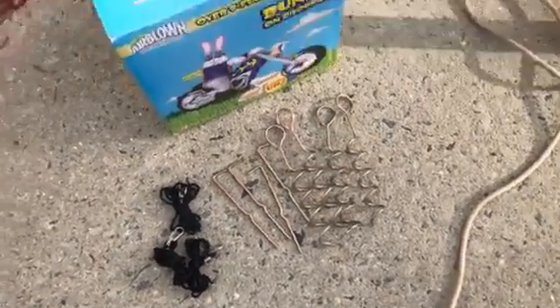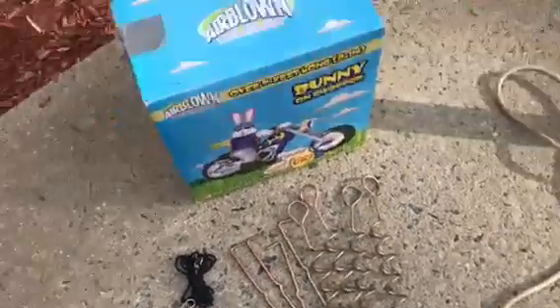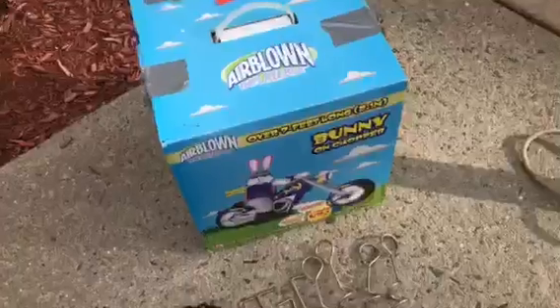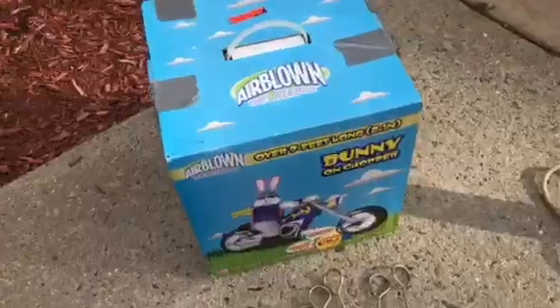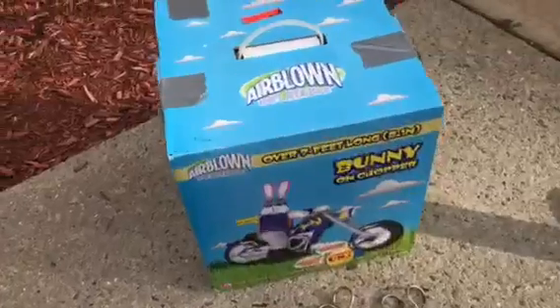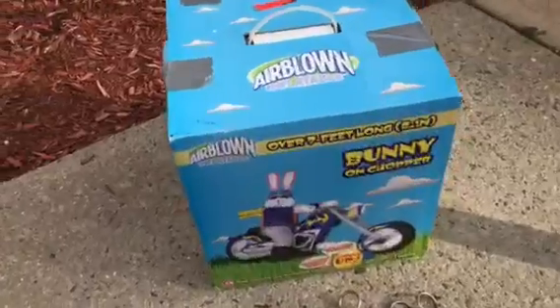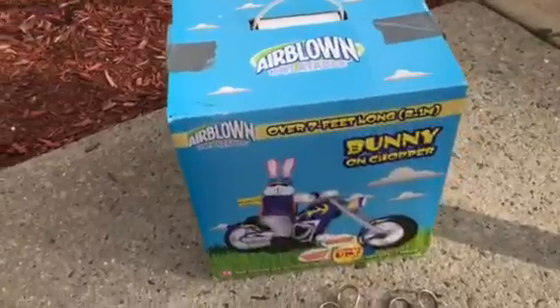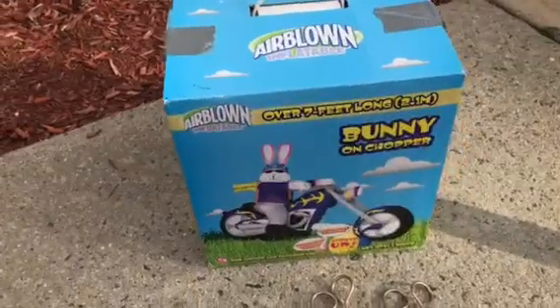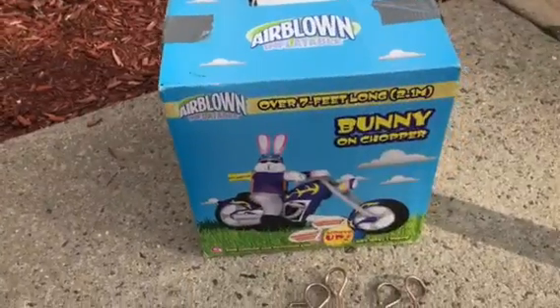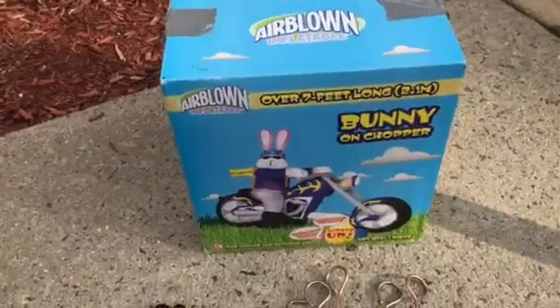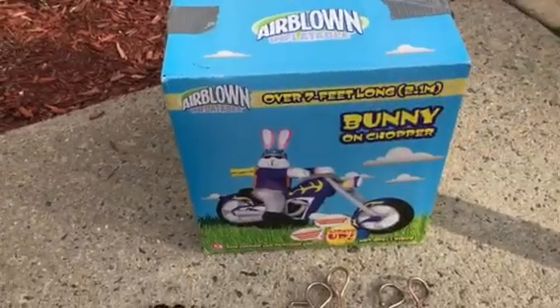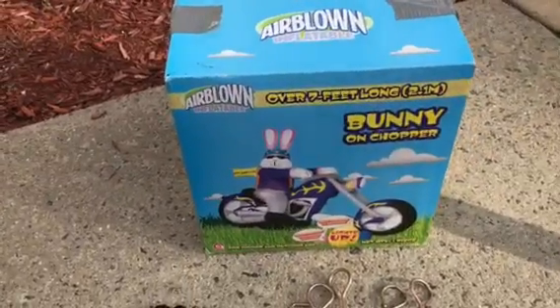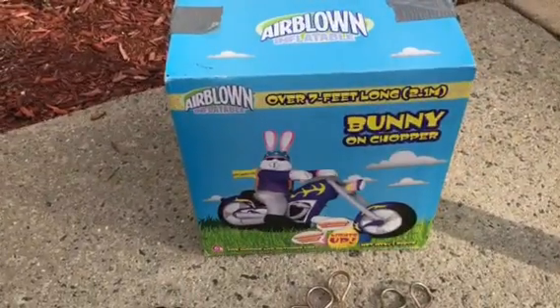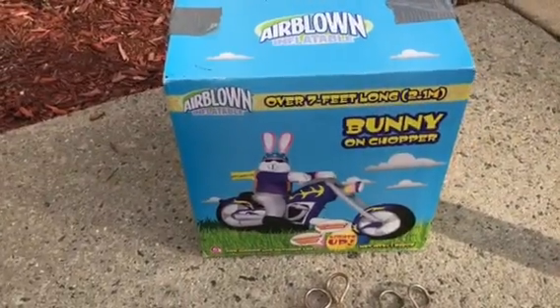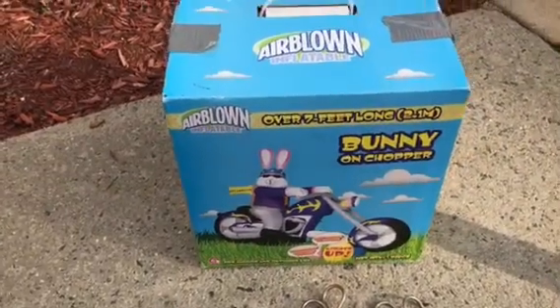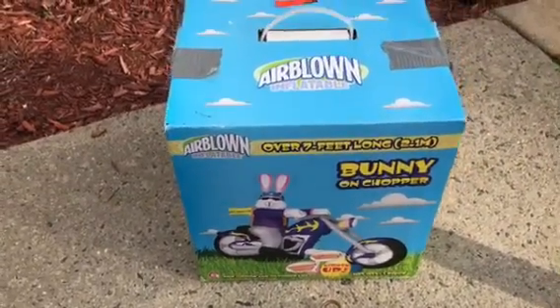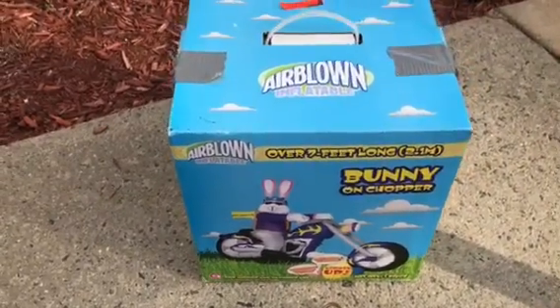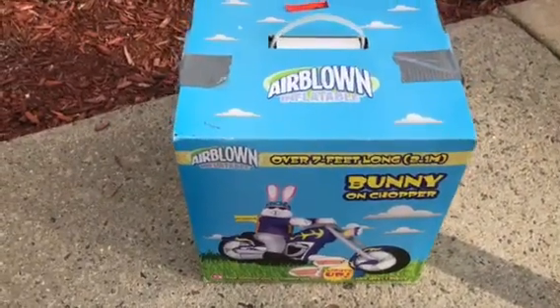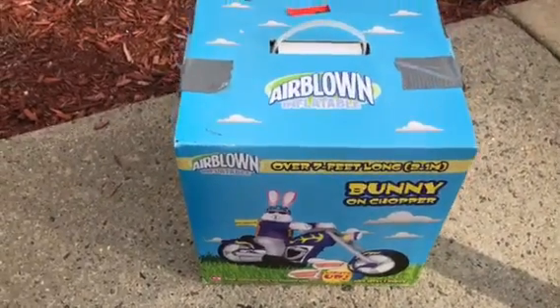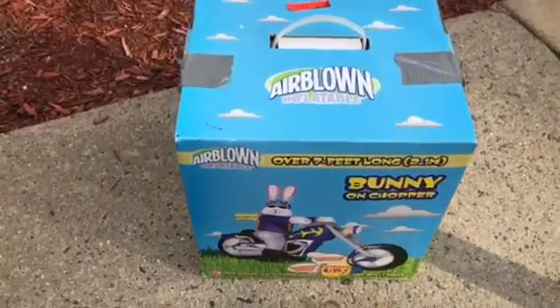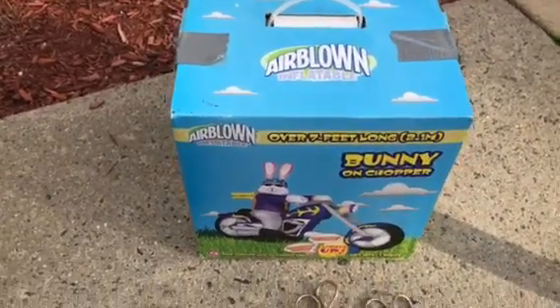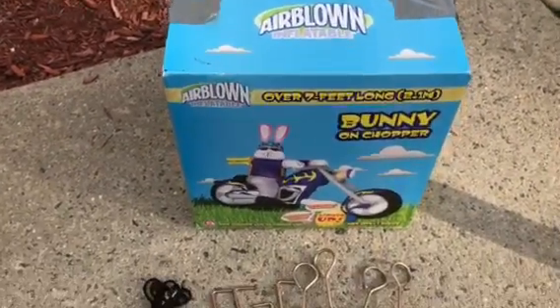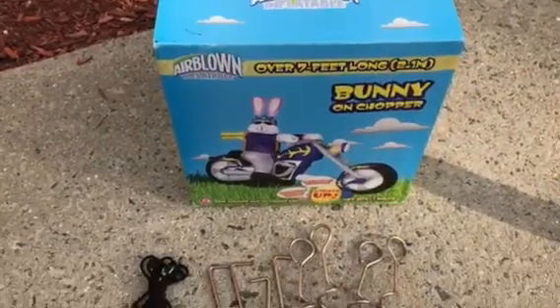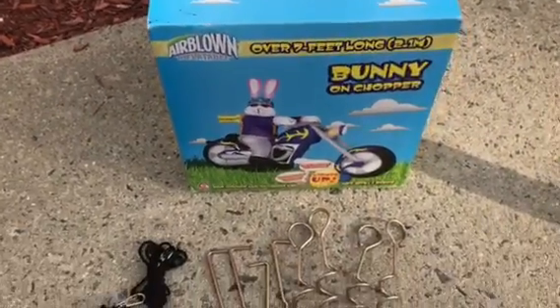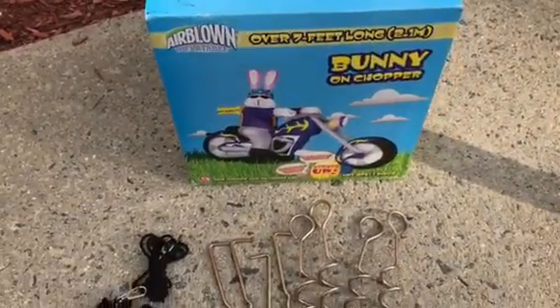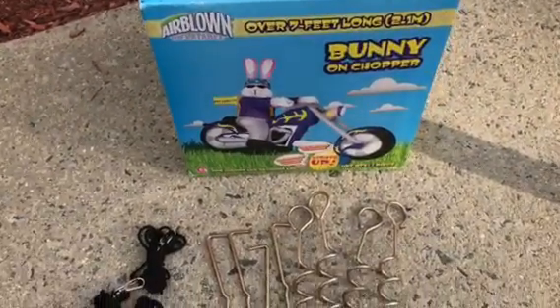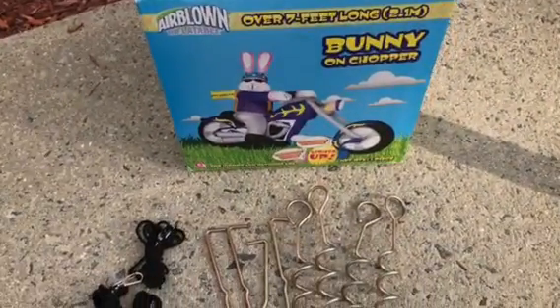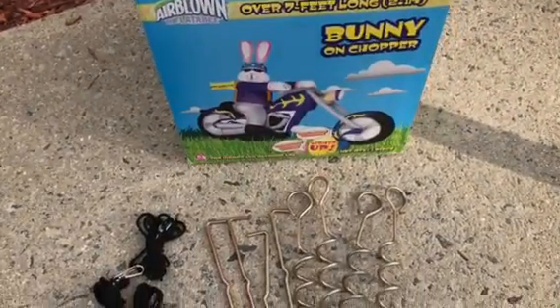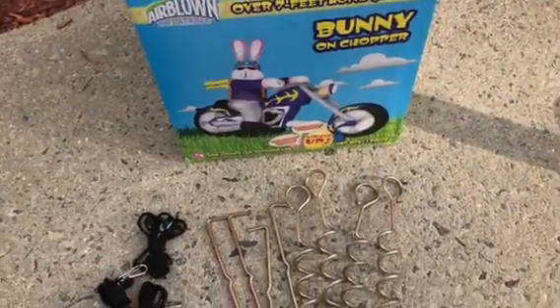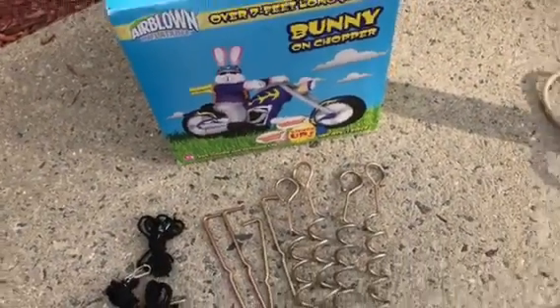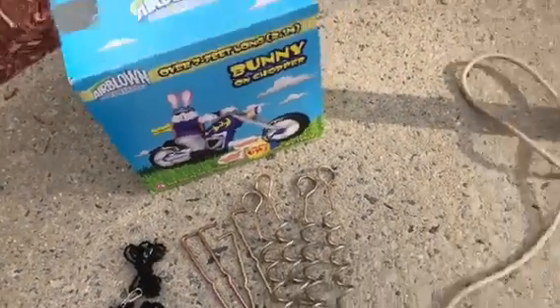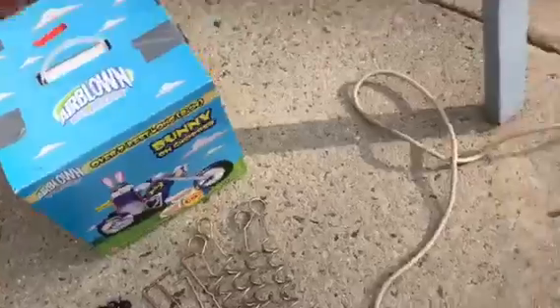It also does come with the original box. It has been taped but is in great shape for storage.